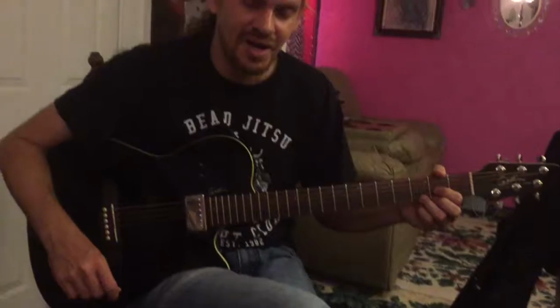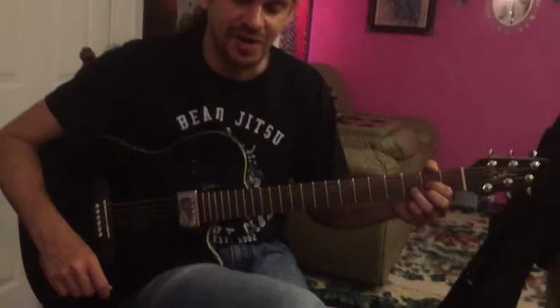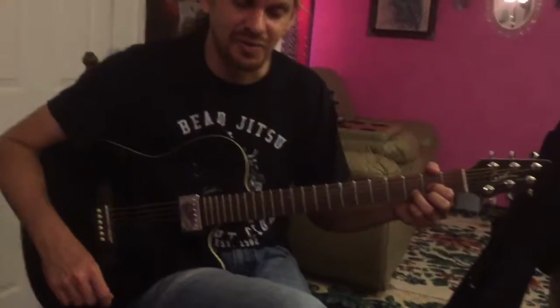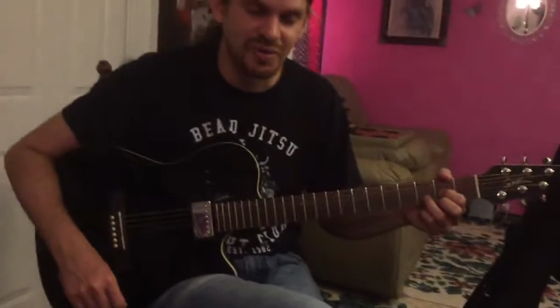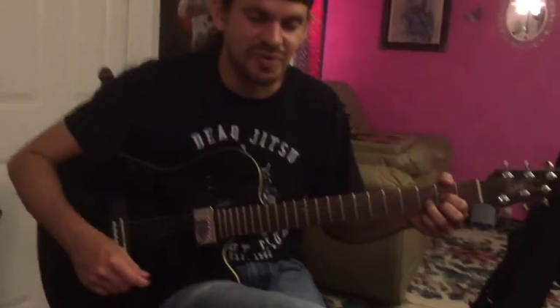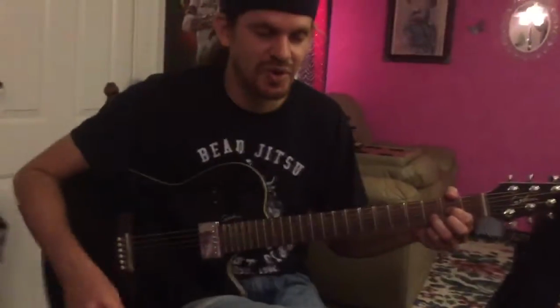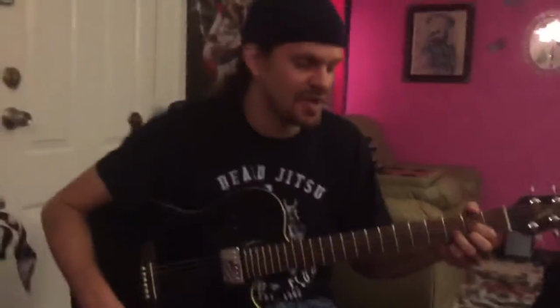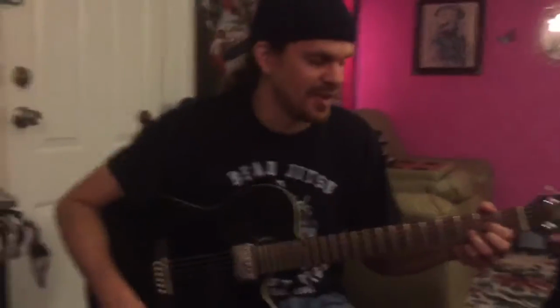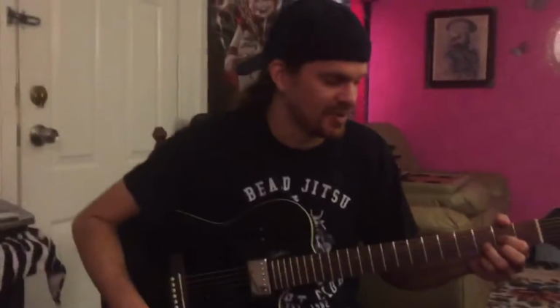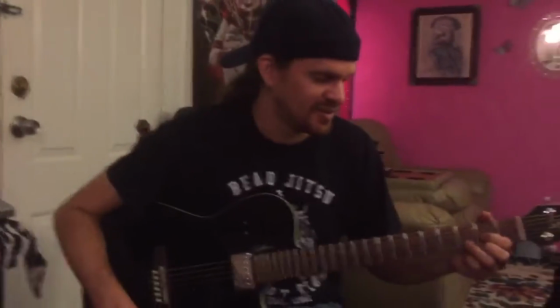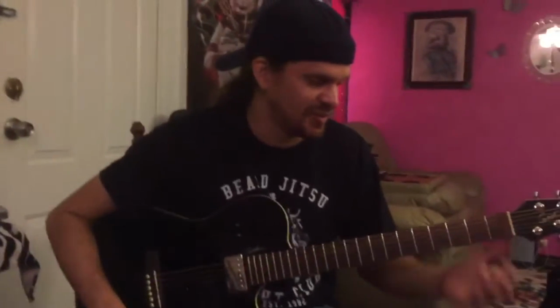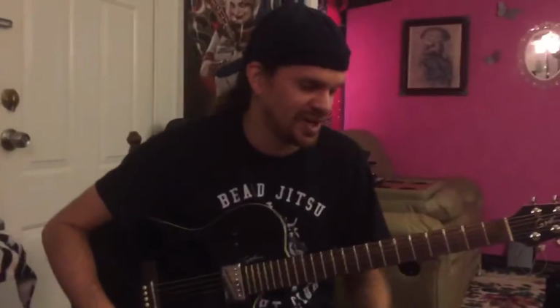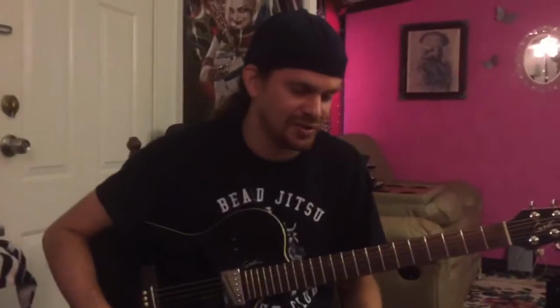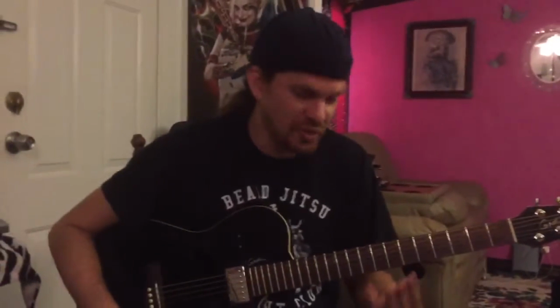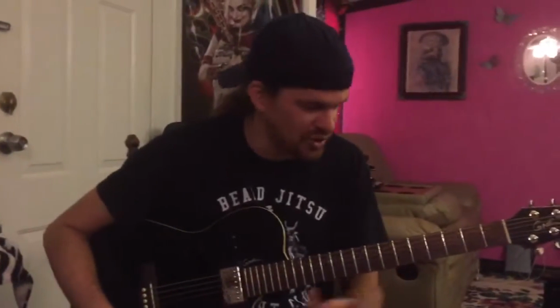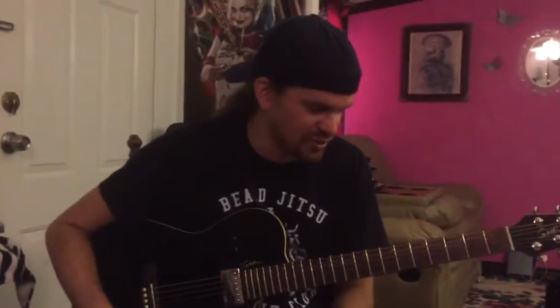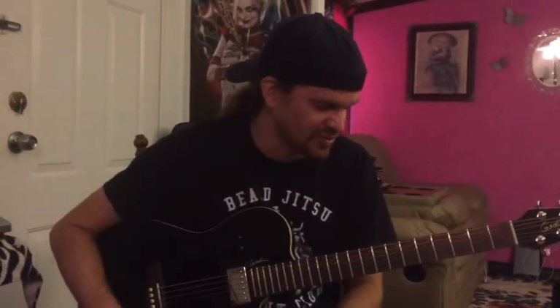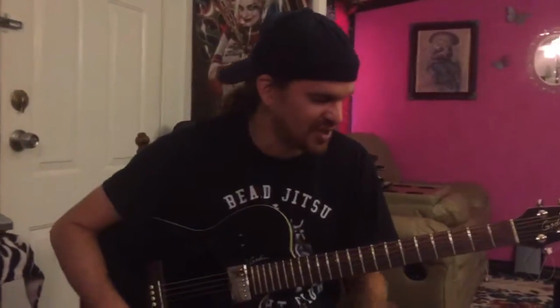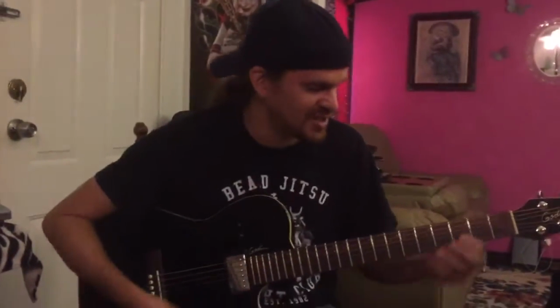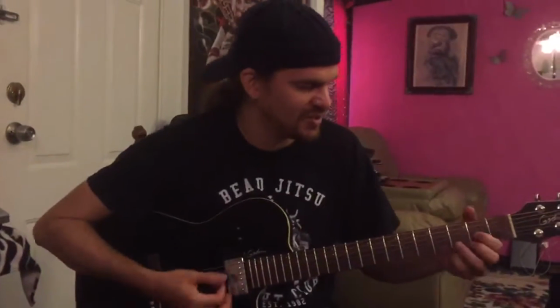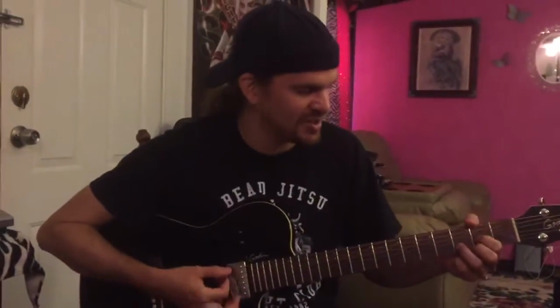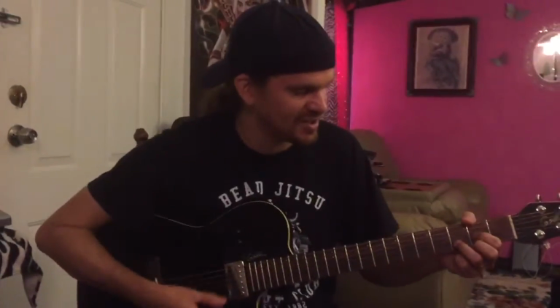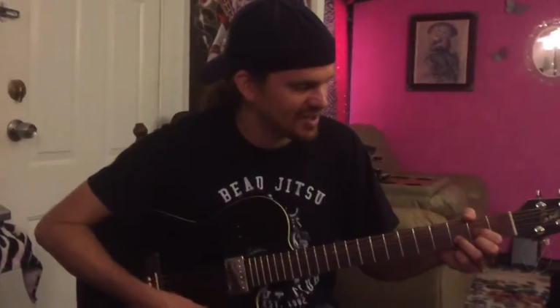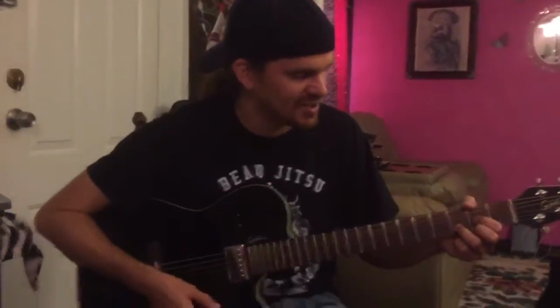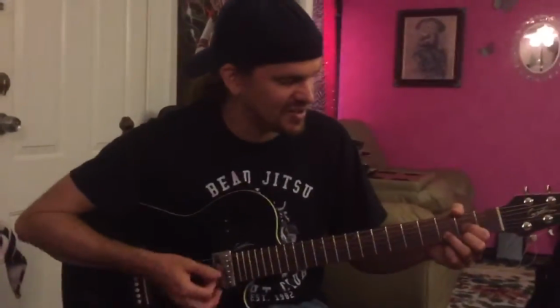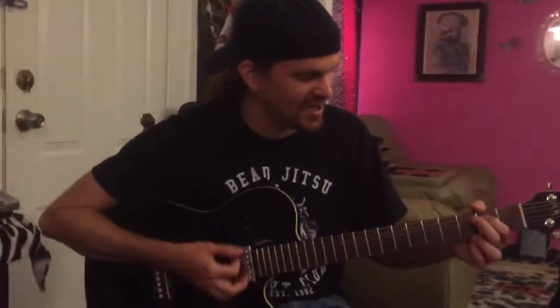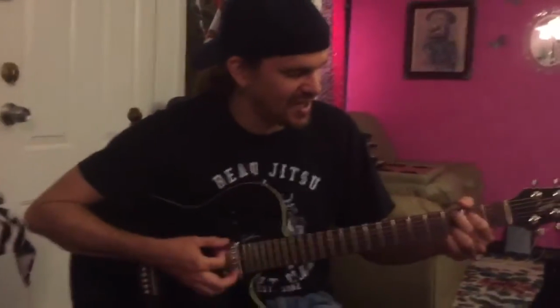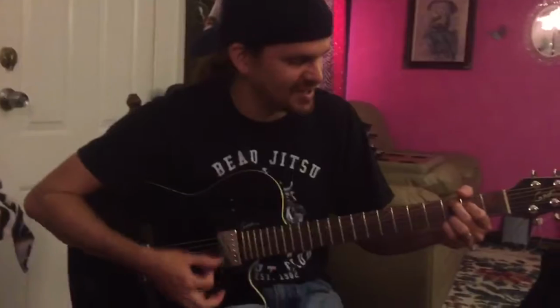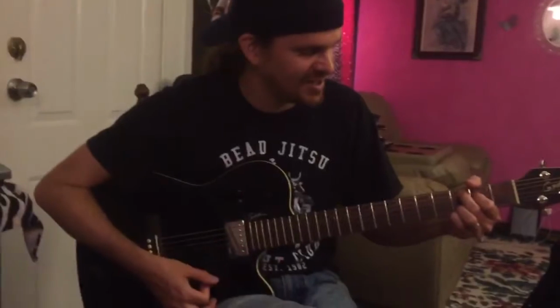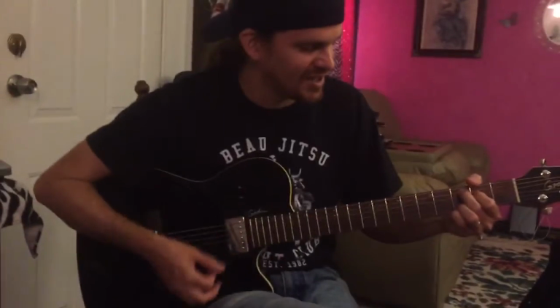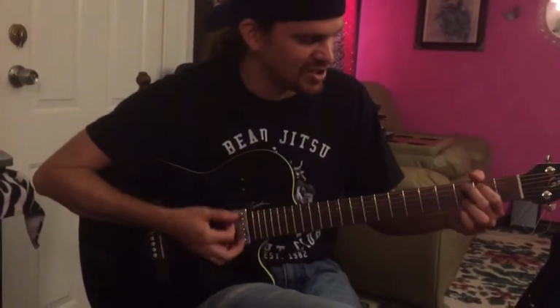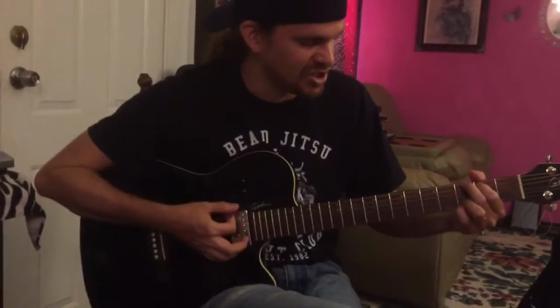Alright, so we're doing Sweet Home Alabama. We got to learn three chords. We need a D chord, C add 9, and a G.